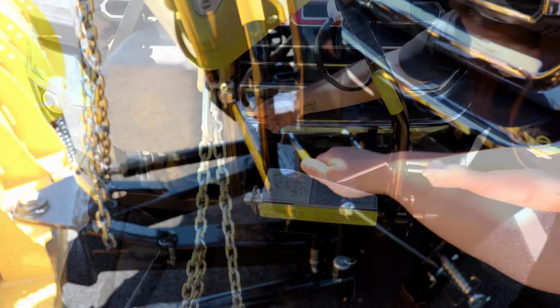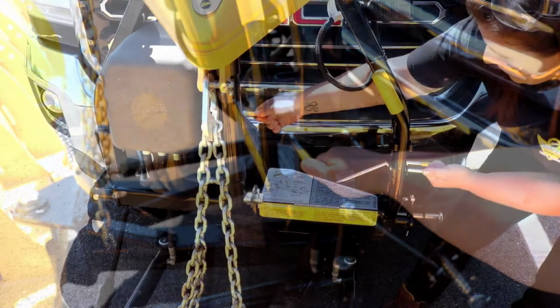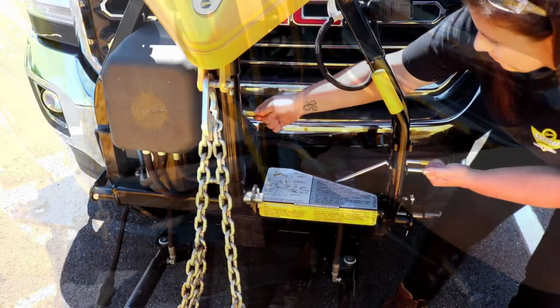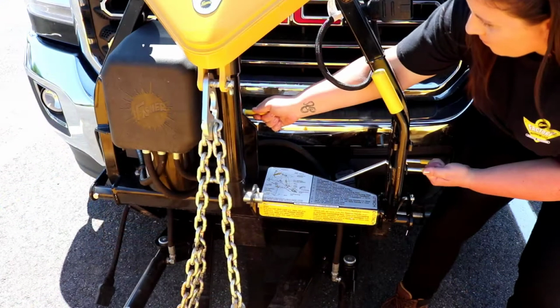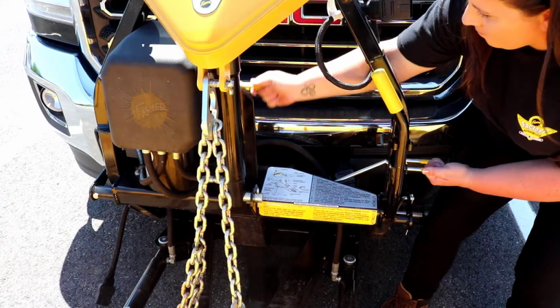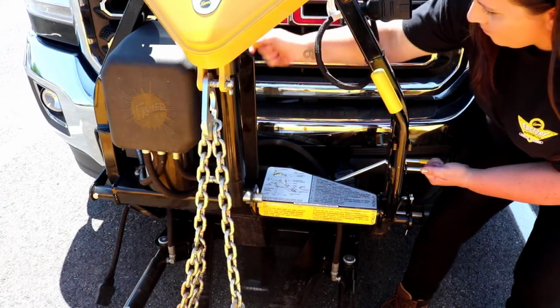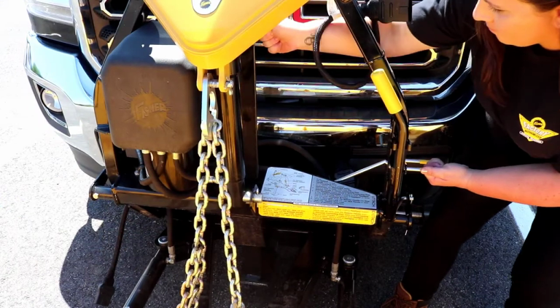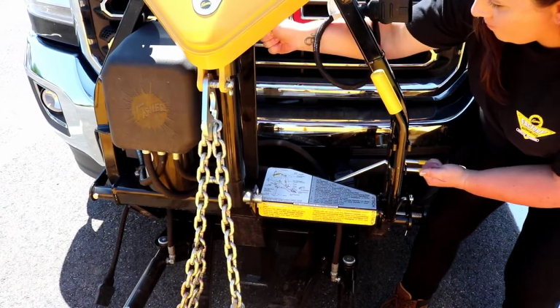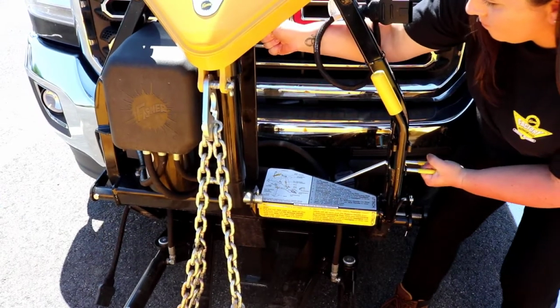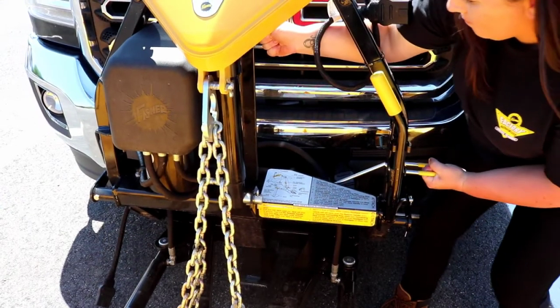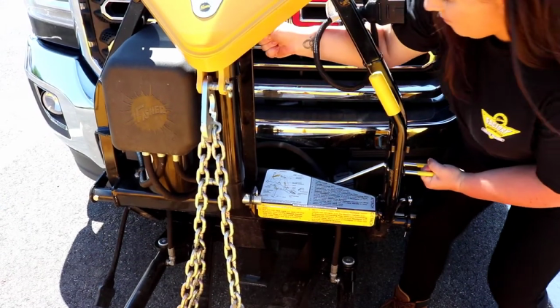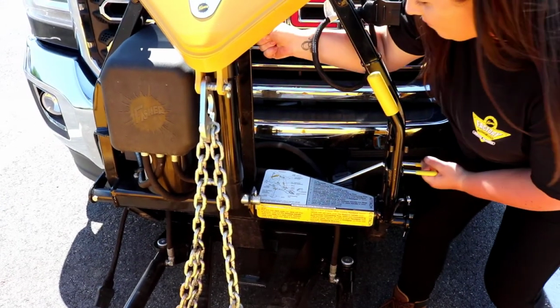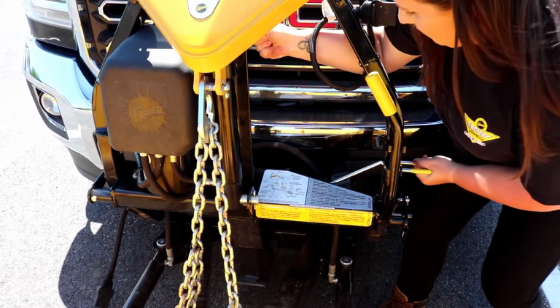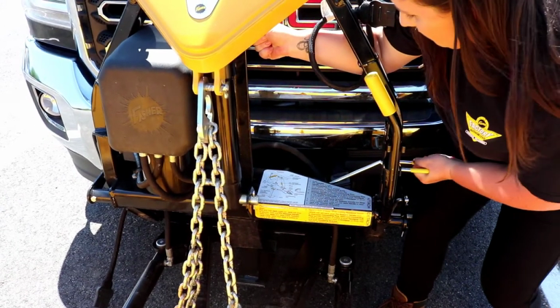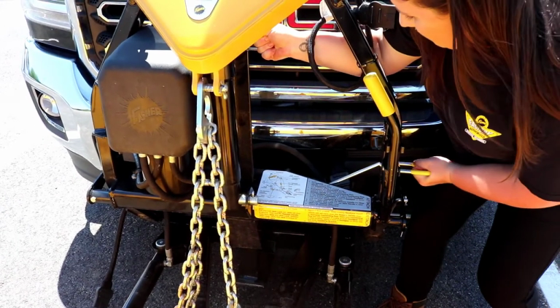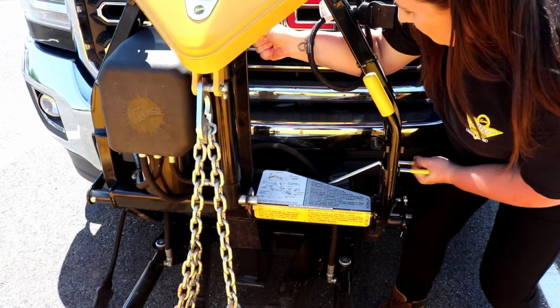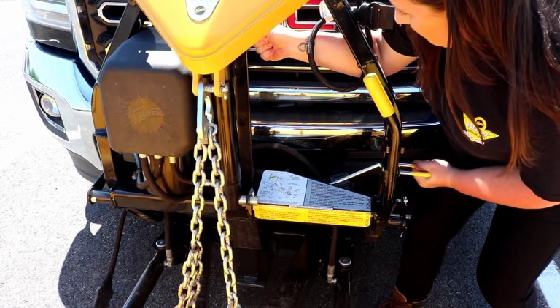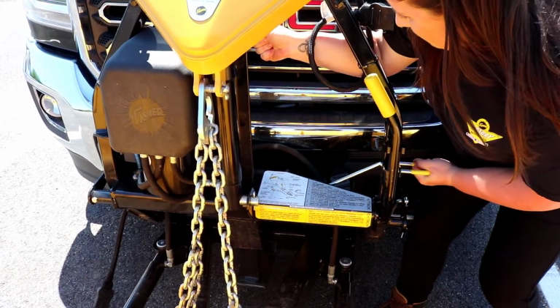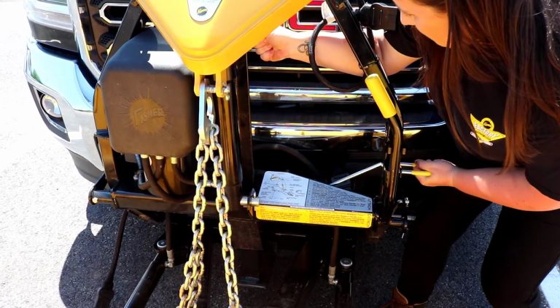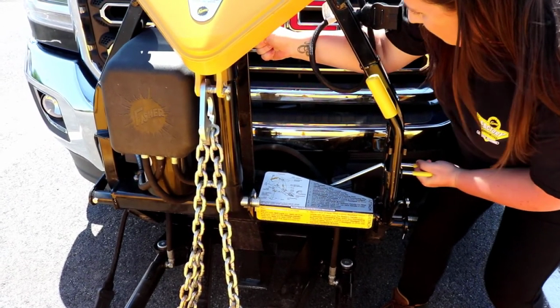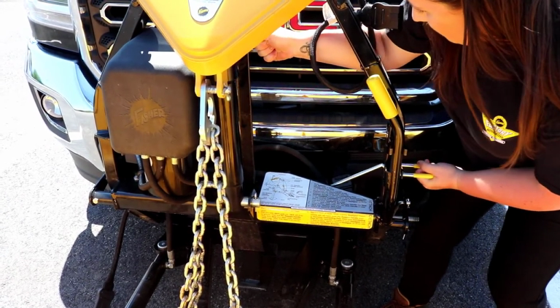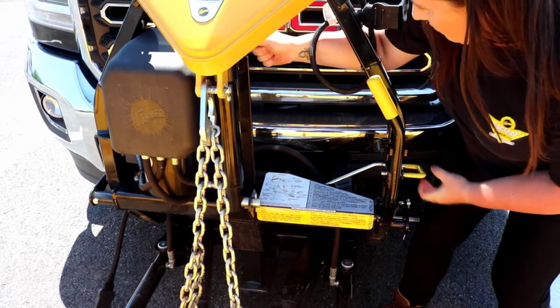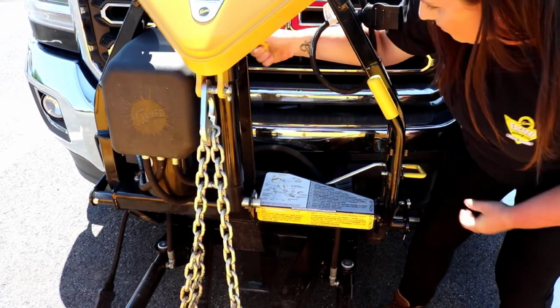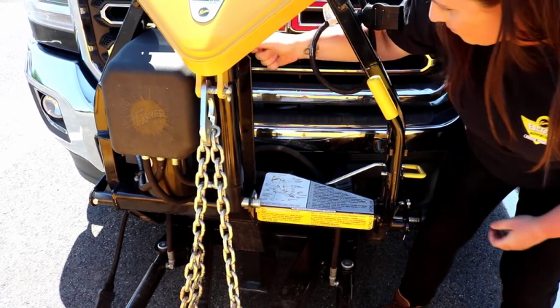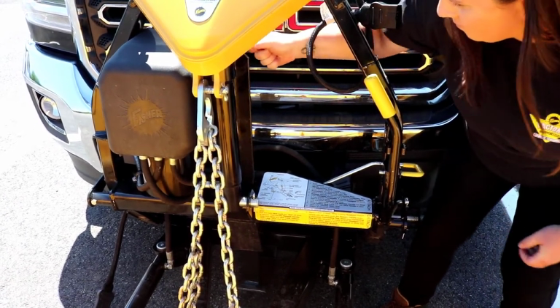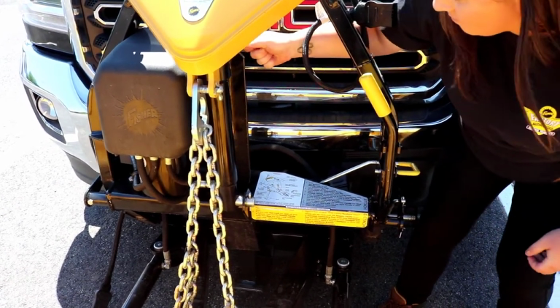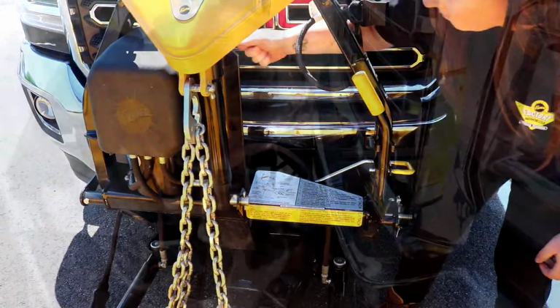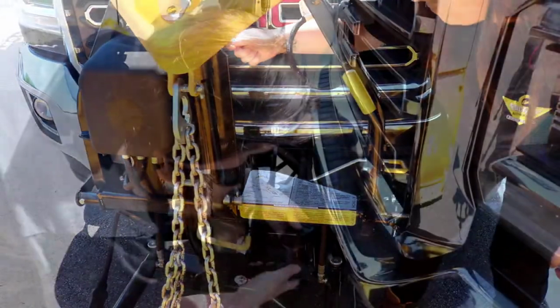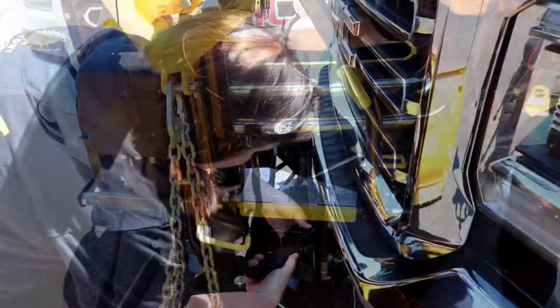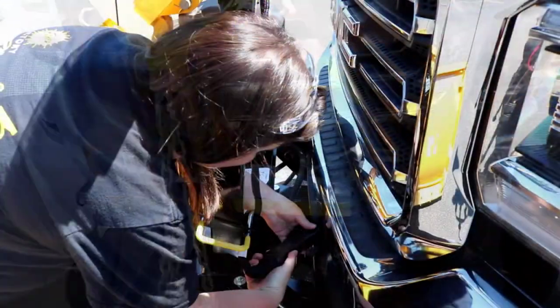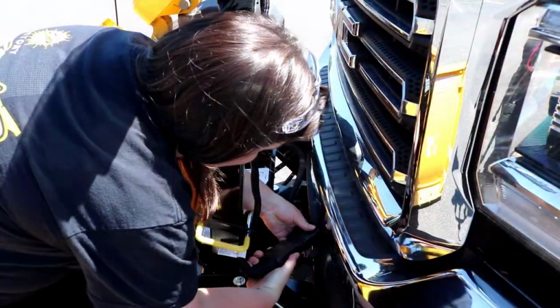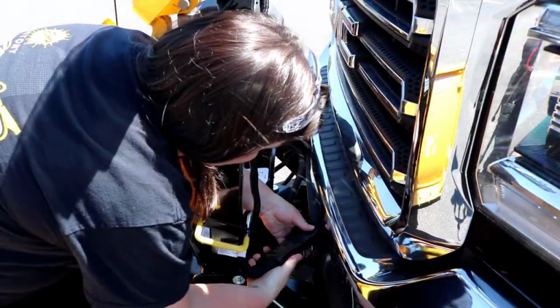While holding the jack lock out, use the jack handle to fully raise the jack. Release the jack lock and connect all electrical connectors.